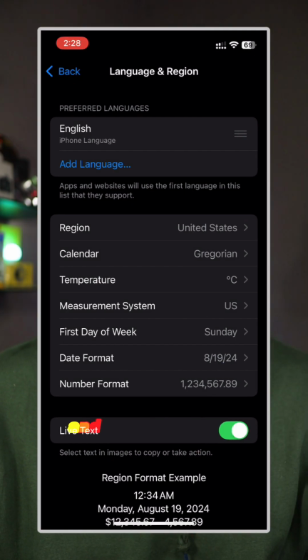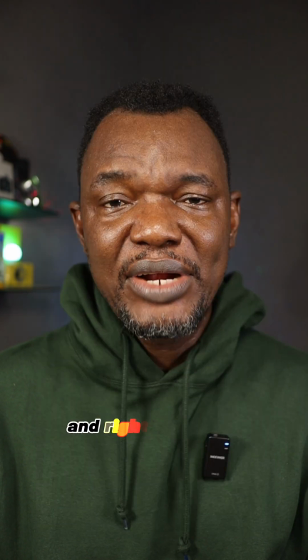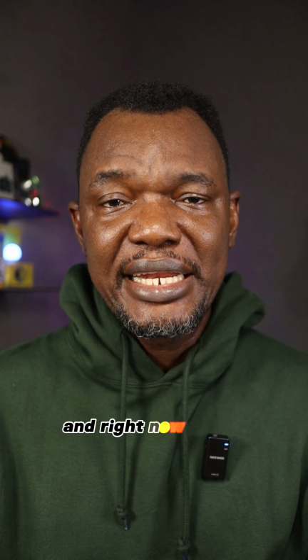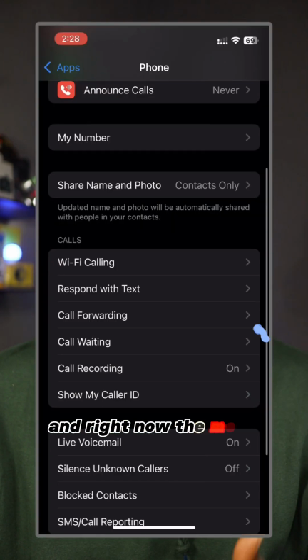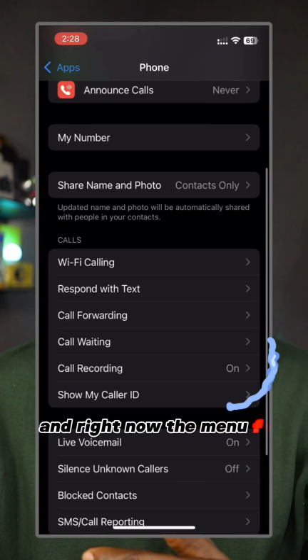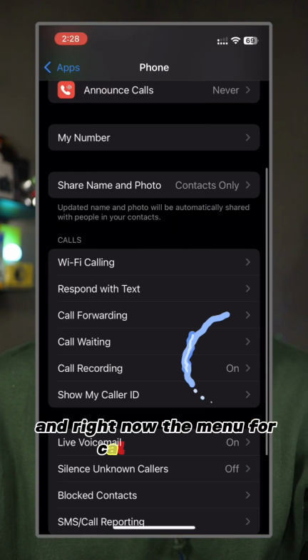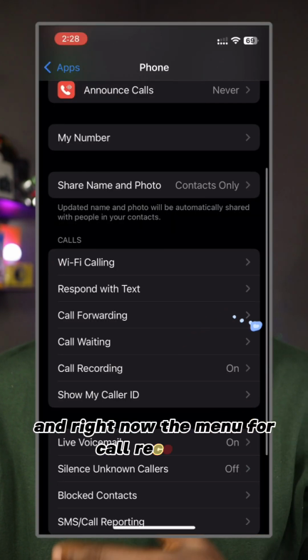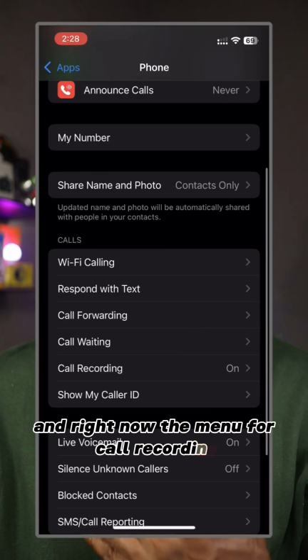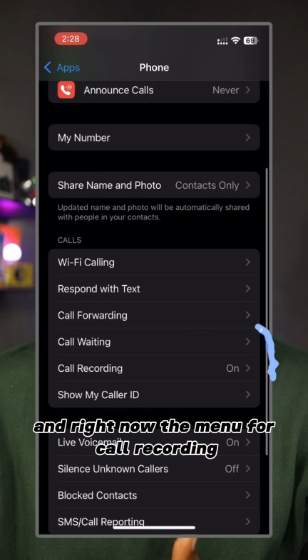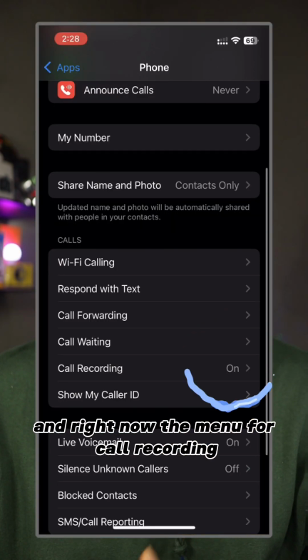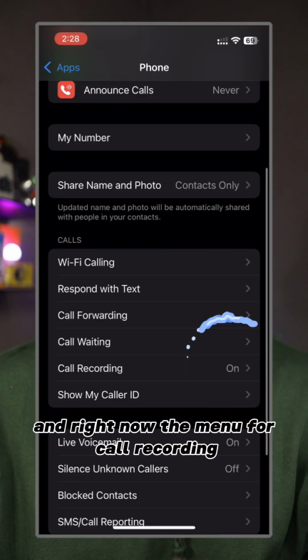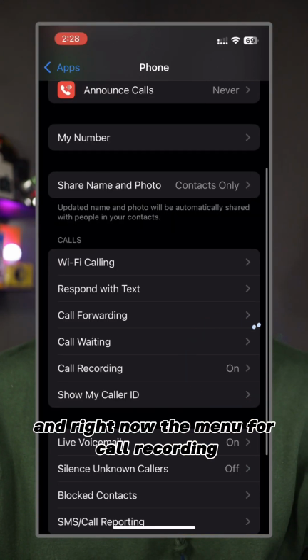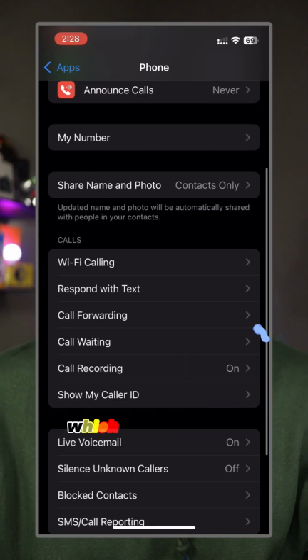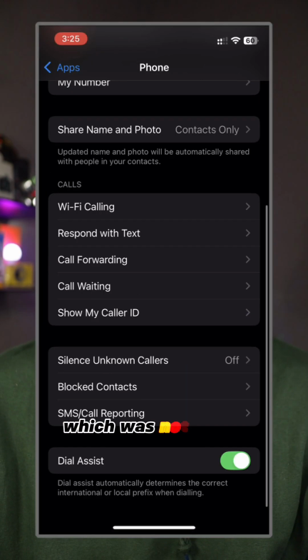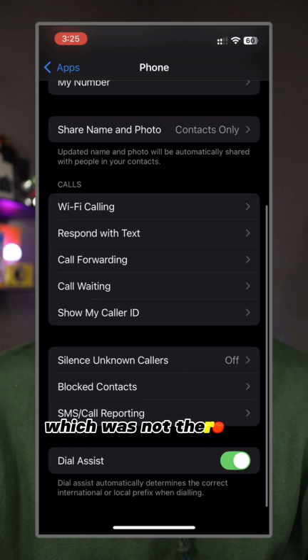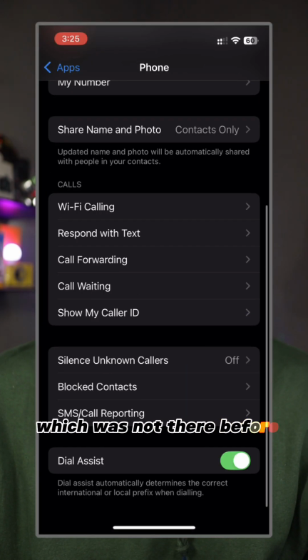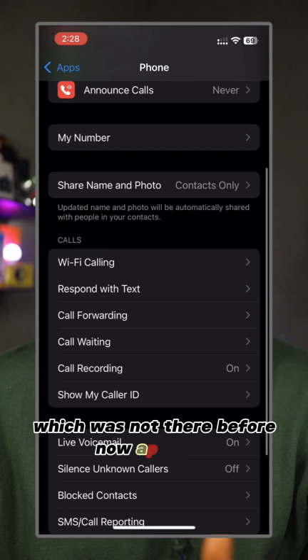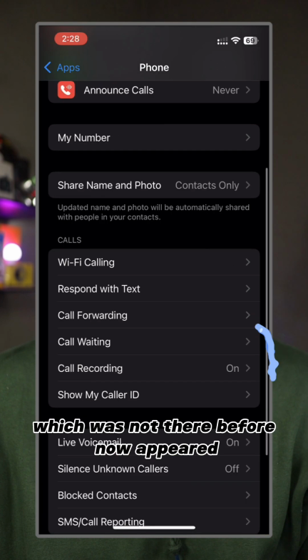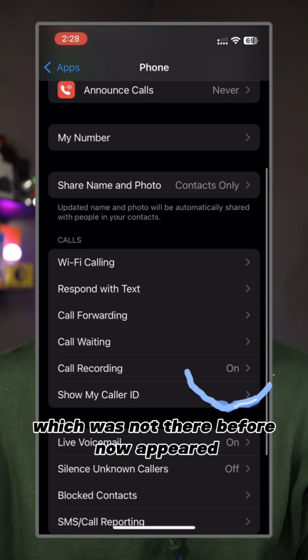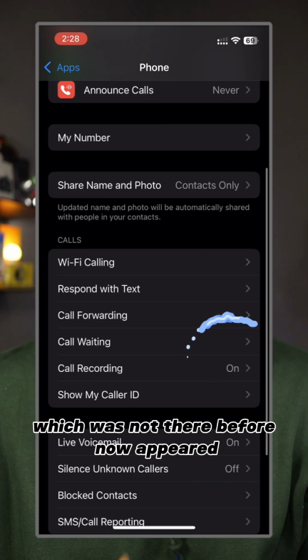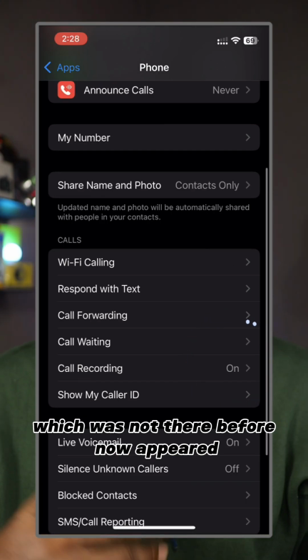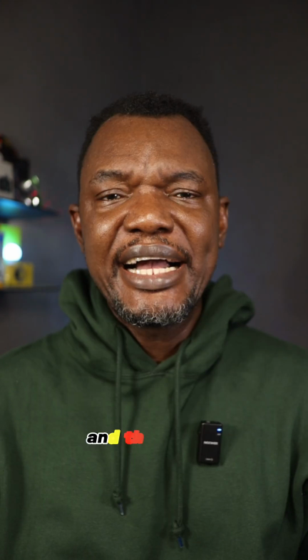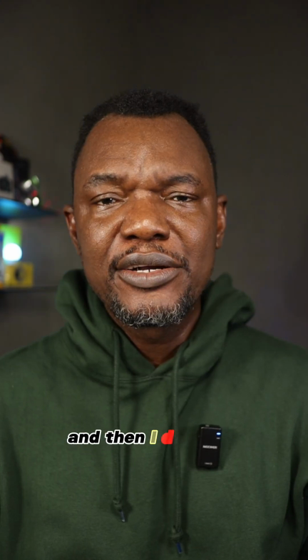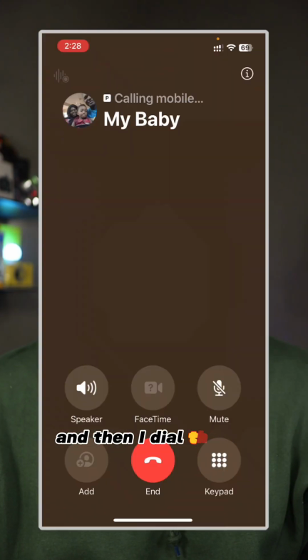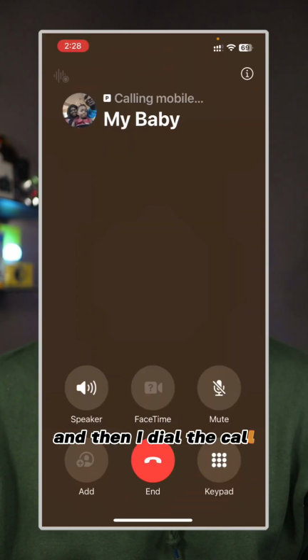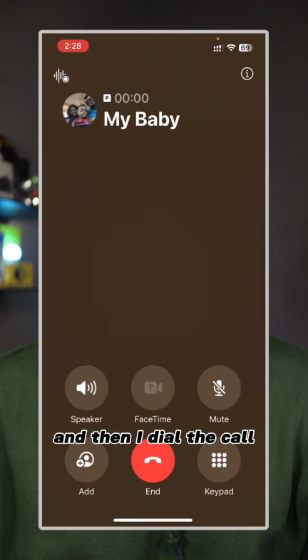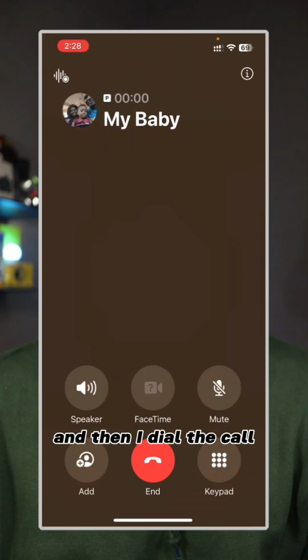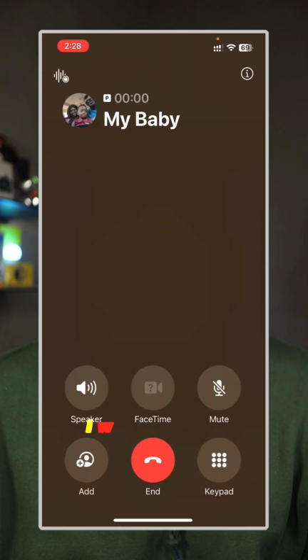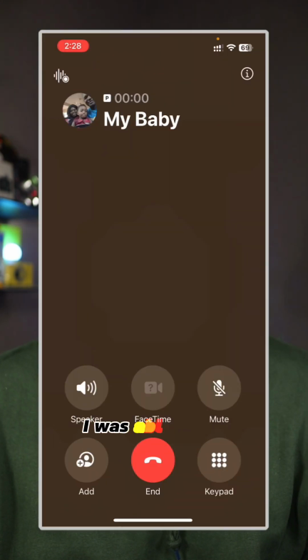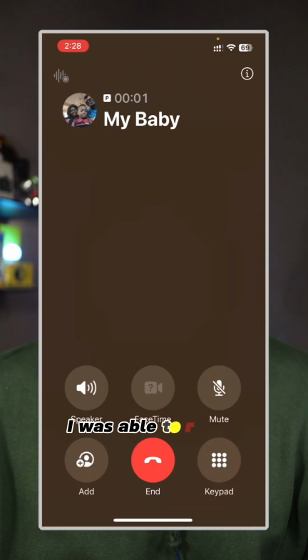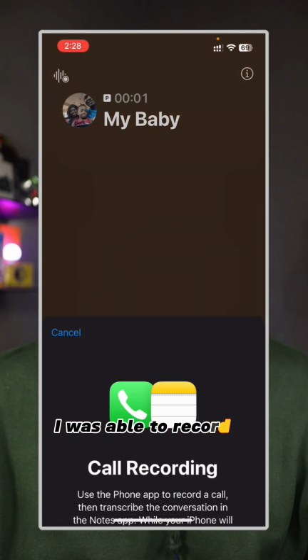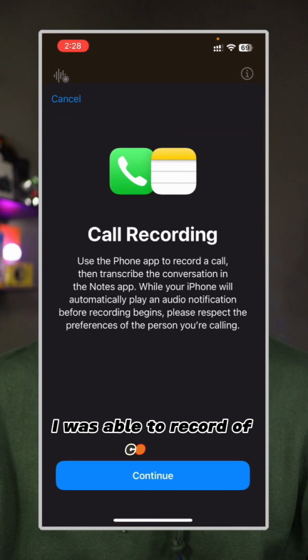And right now, the call recording option, which was not there before, now appeared. I dialed a call and I was able to record.